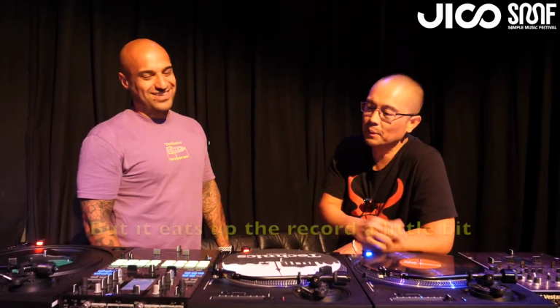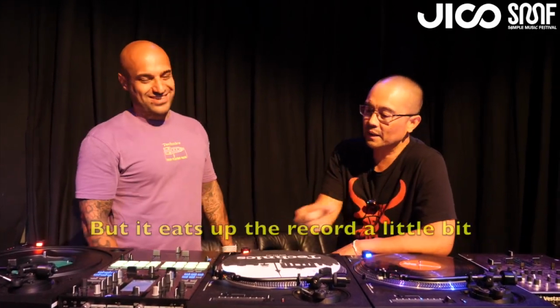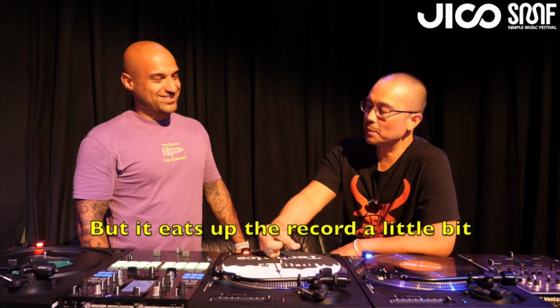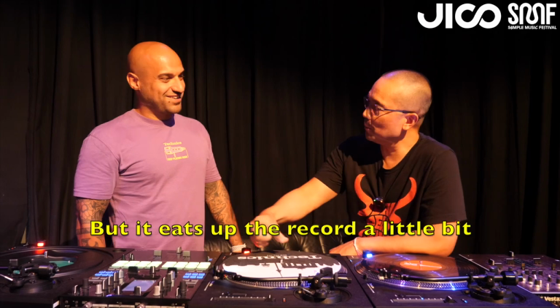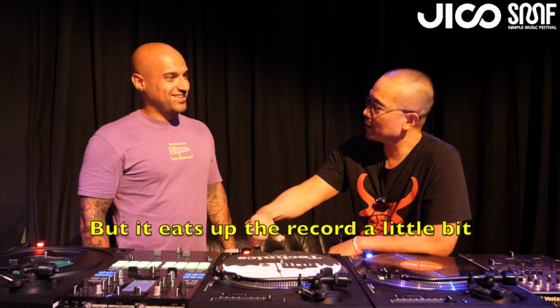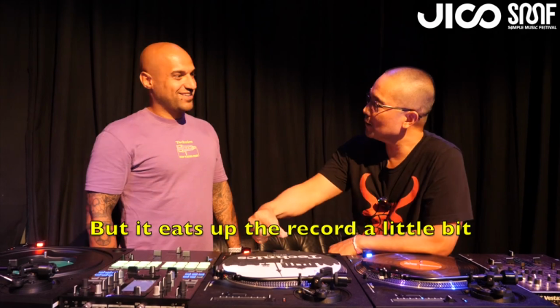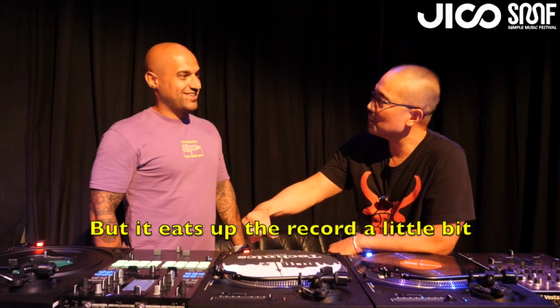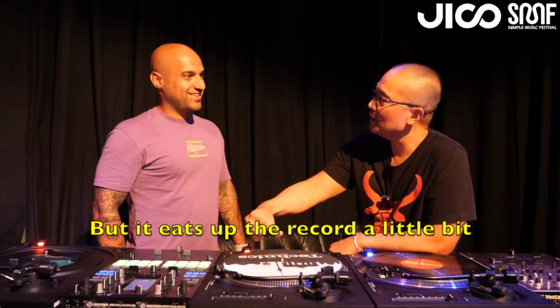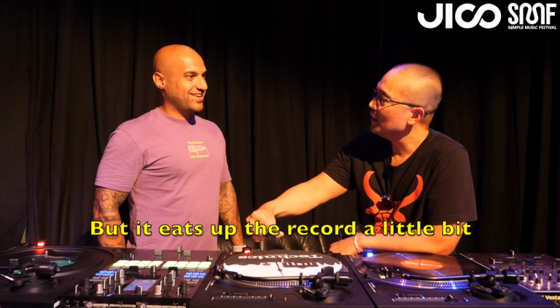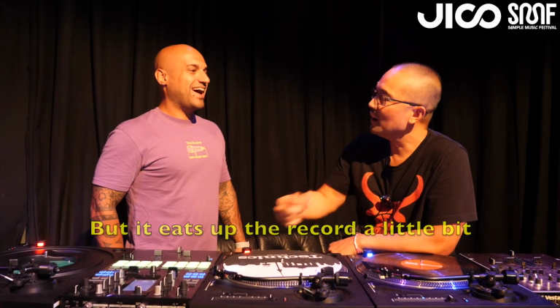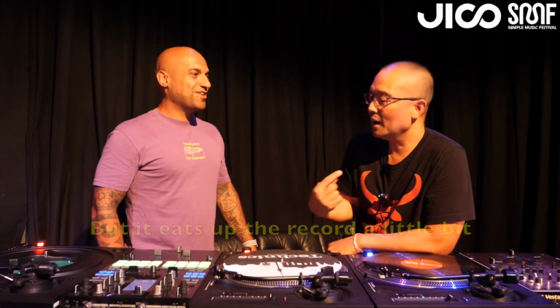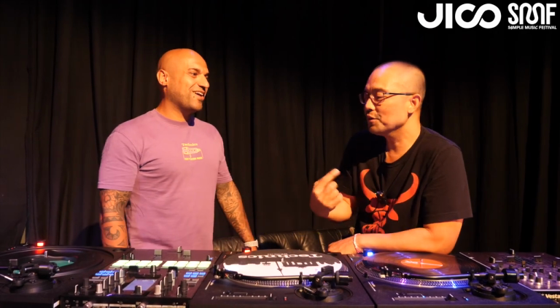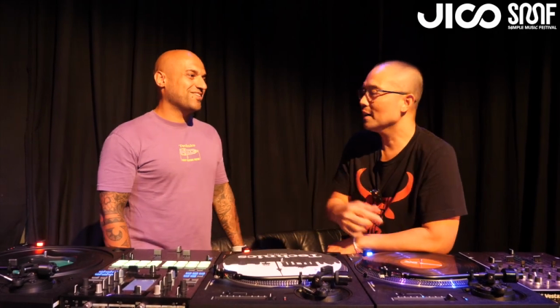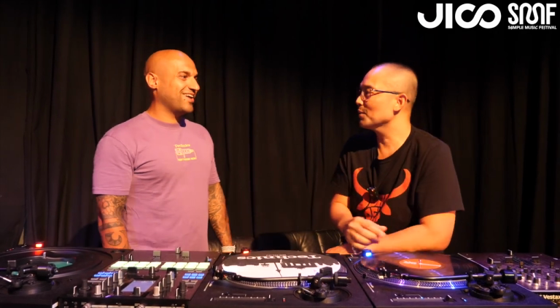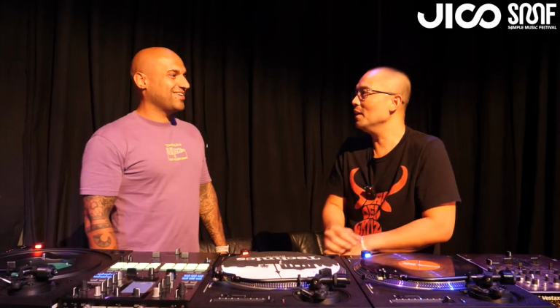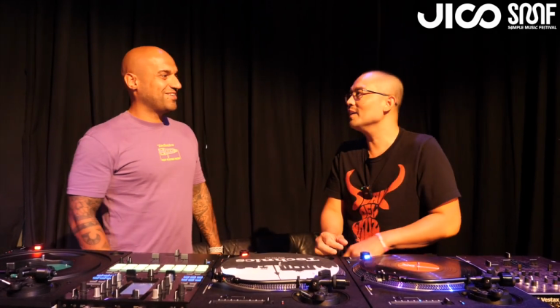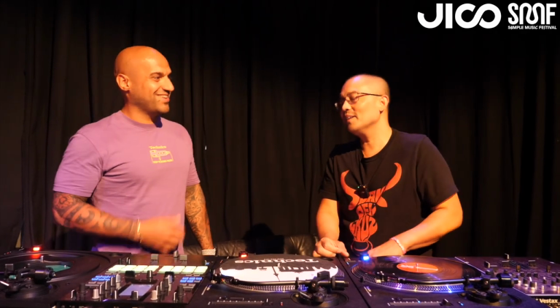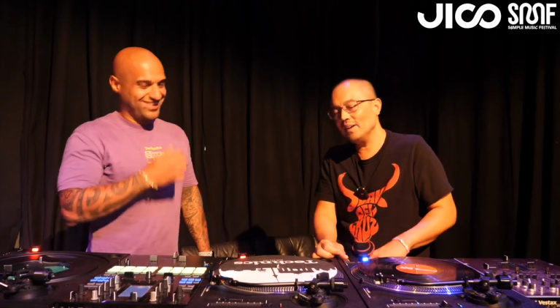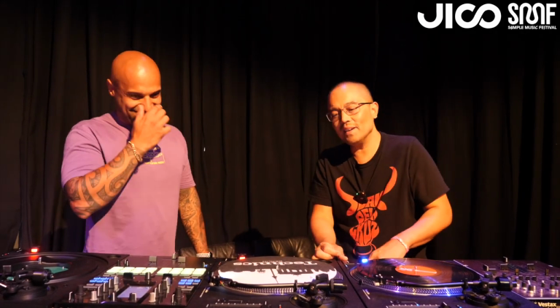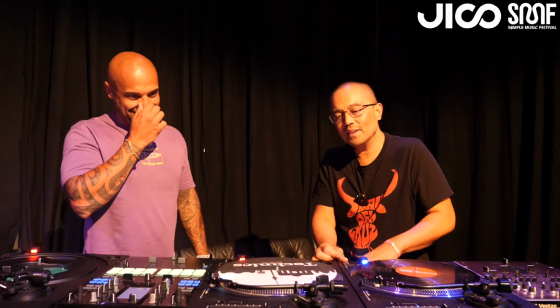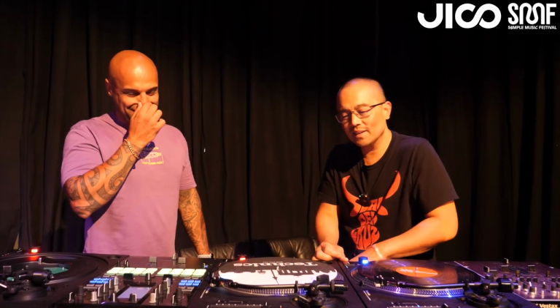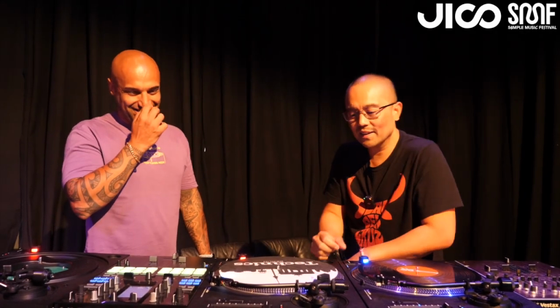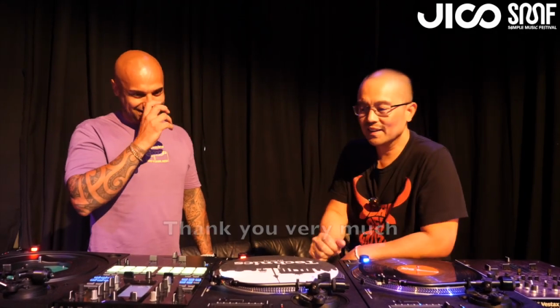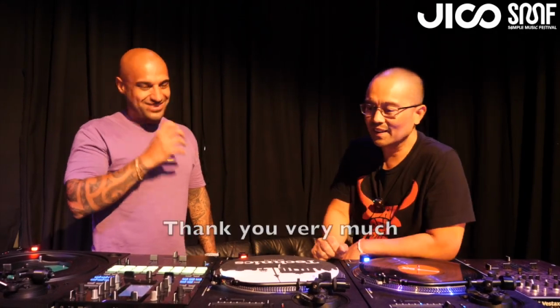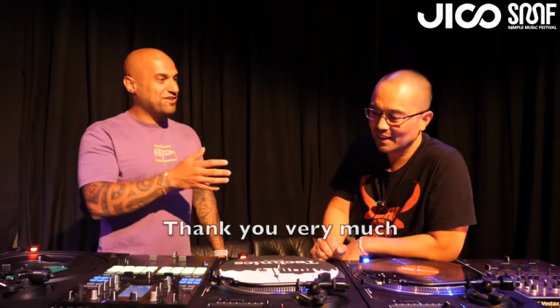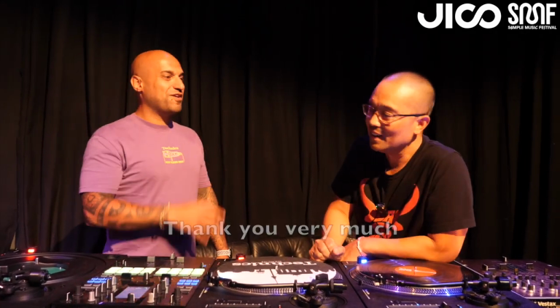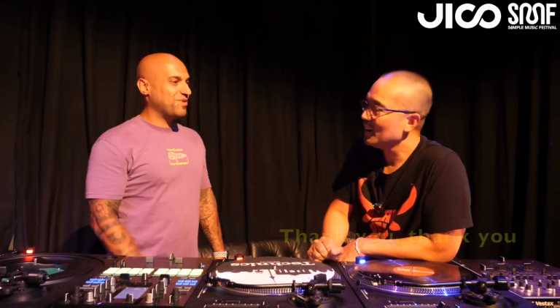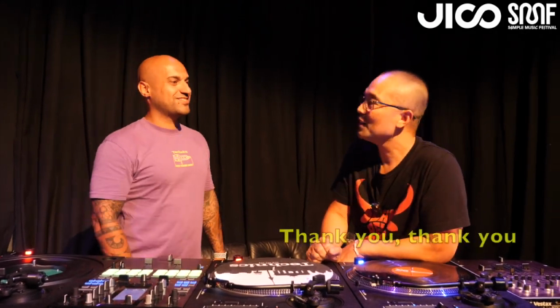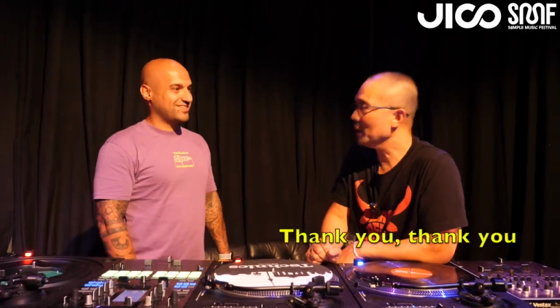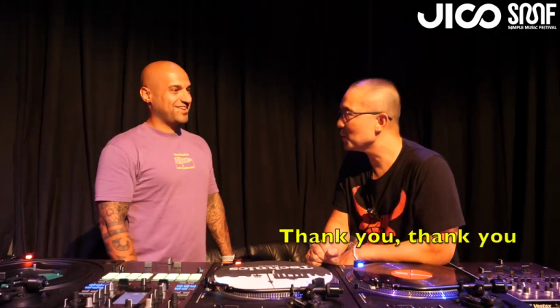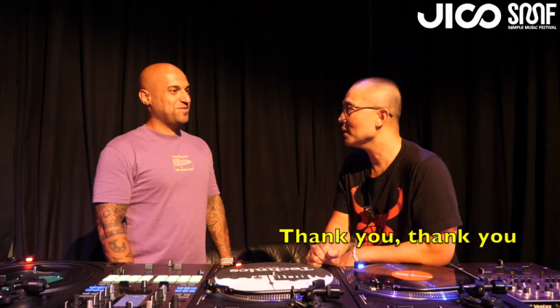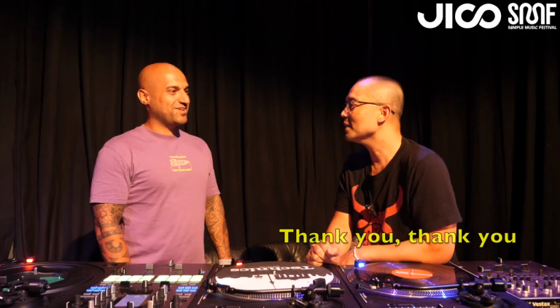But it eats up the record a little bit when you angle it. Yeah, I know. Thank you very much.